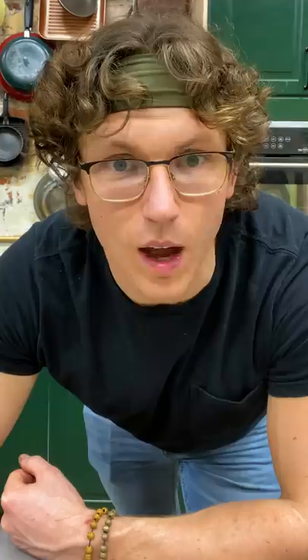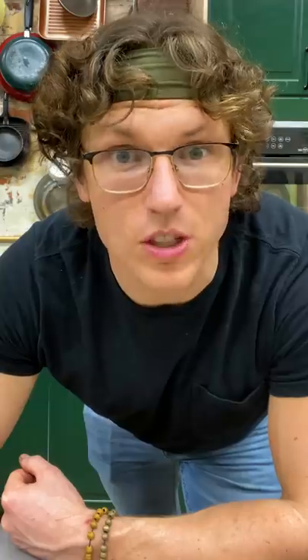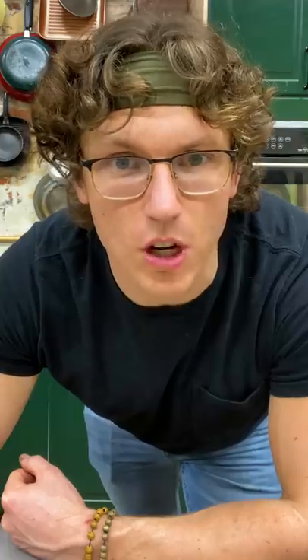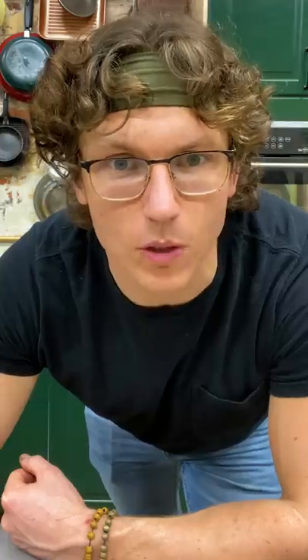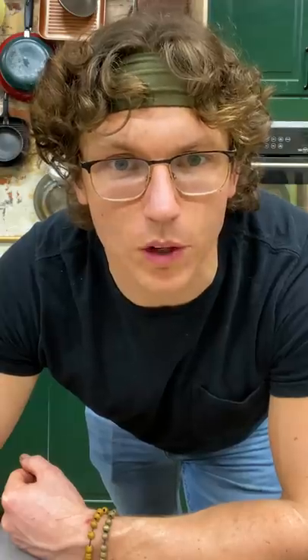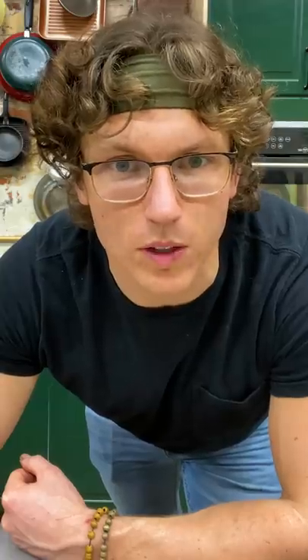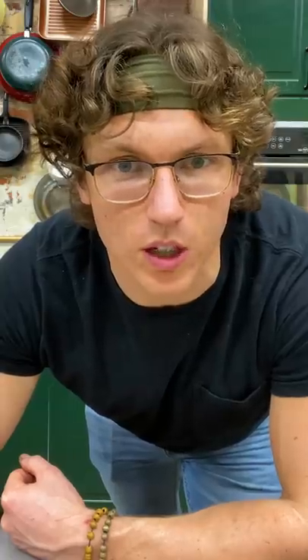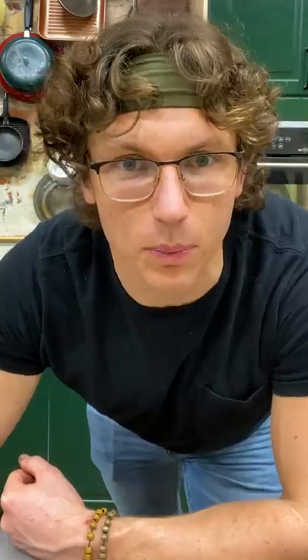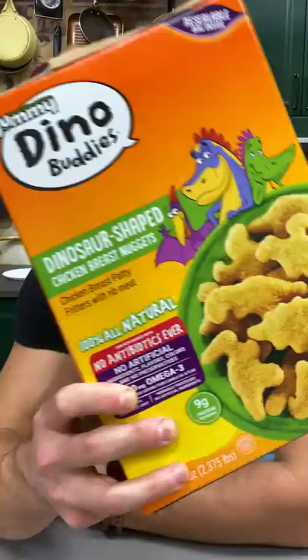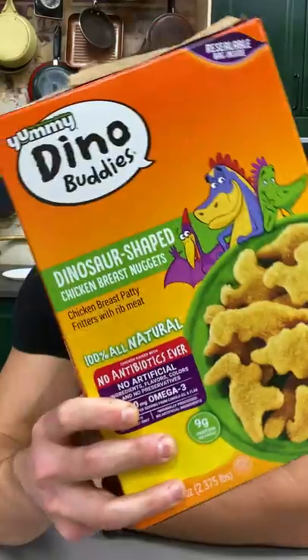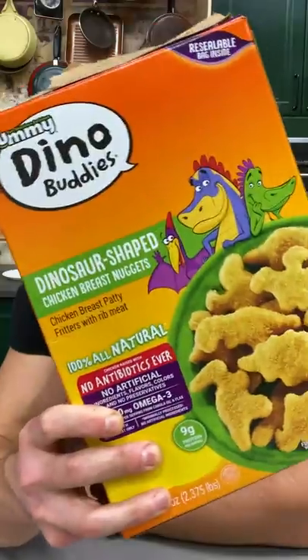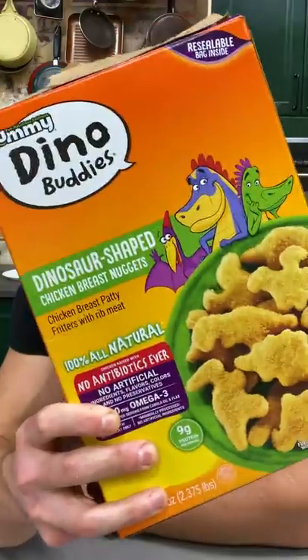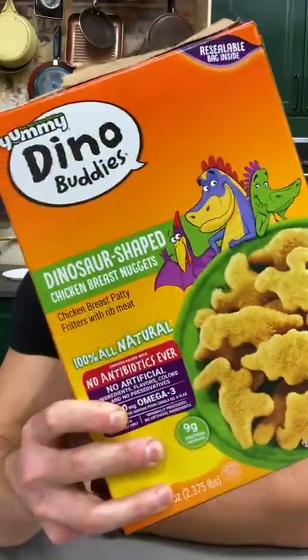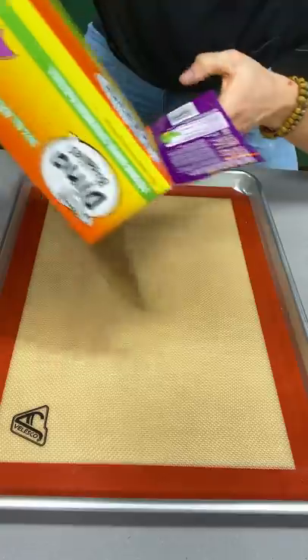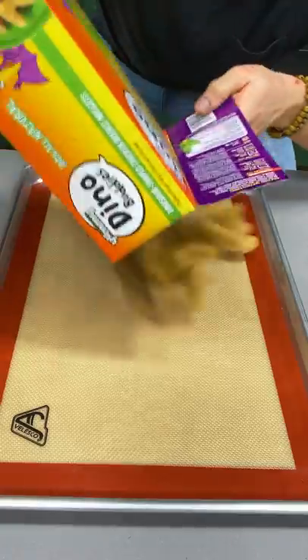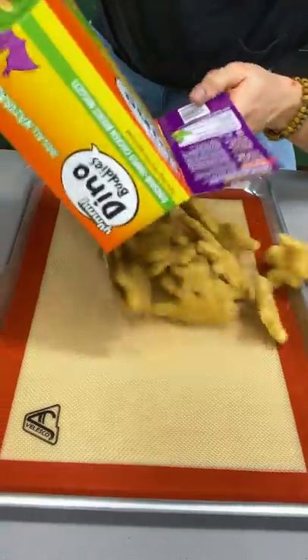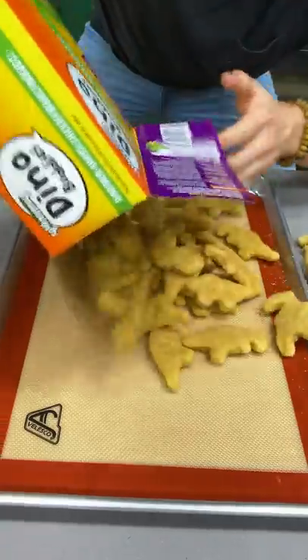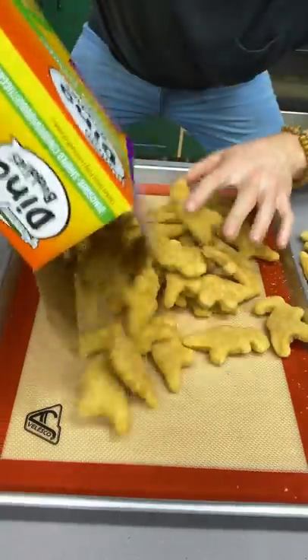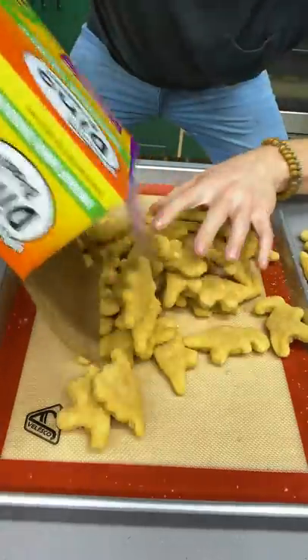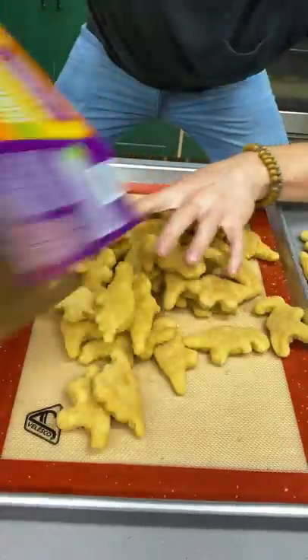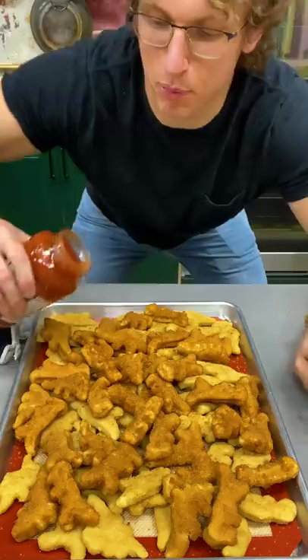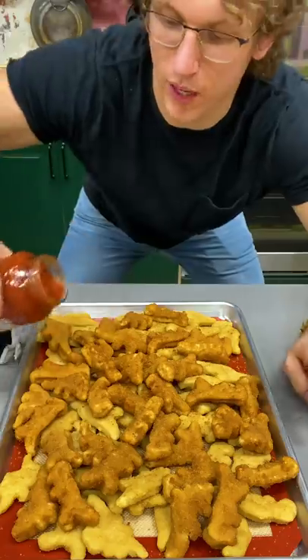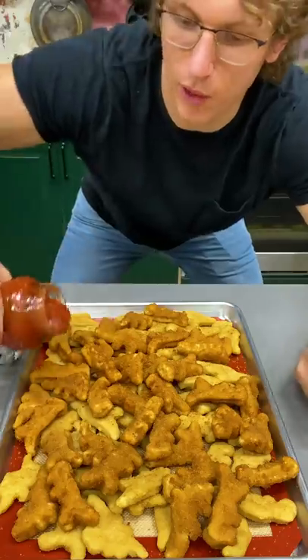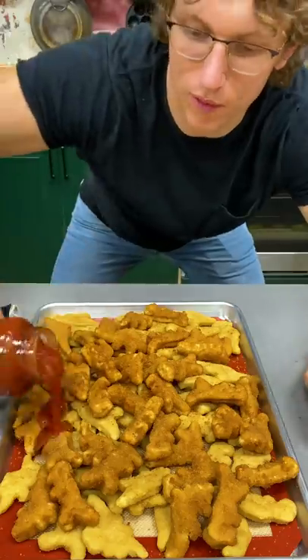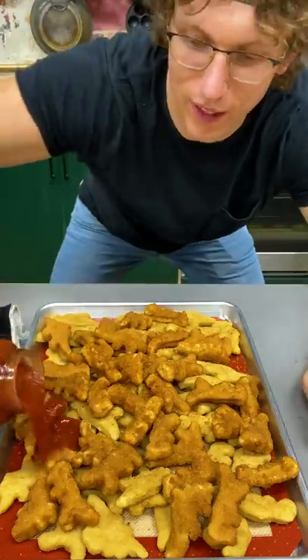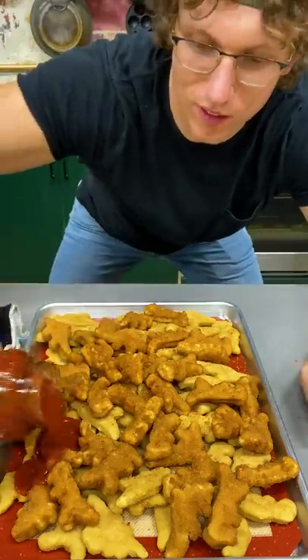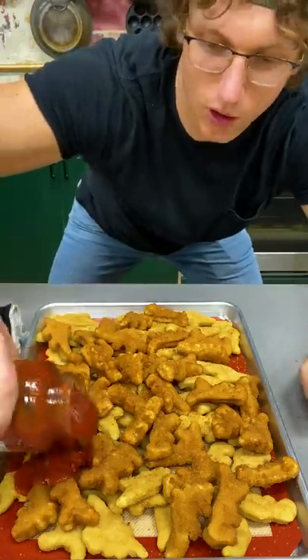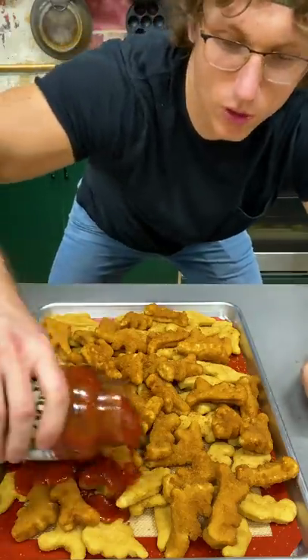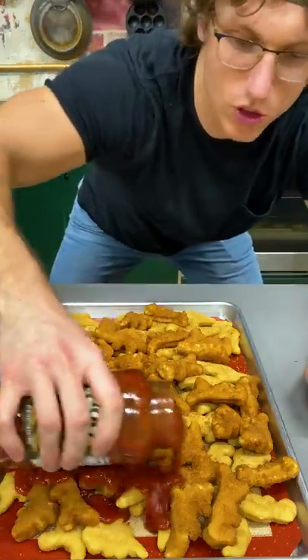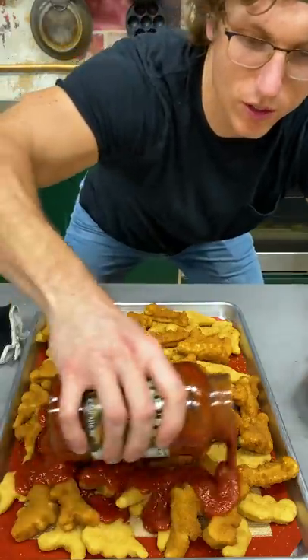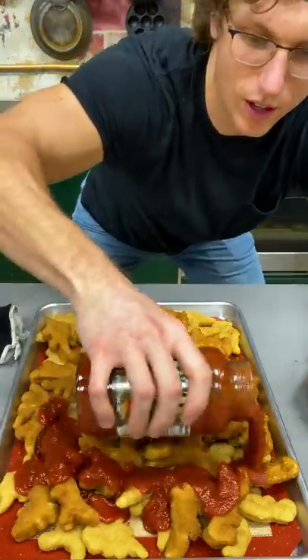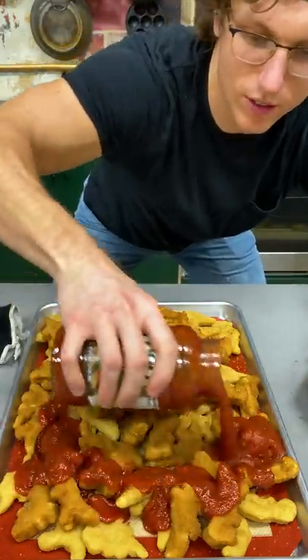I'm gonna teach you how to make the world's best chicken parm with these bad boys. Dump all the dino nuggets out. Prego — the finest of all jarred sauces.